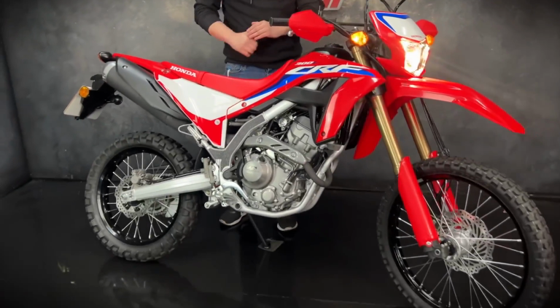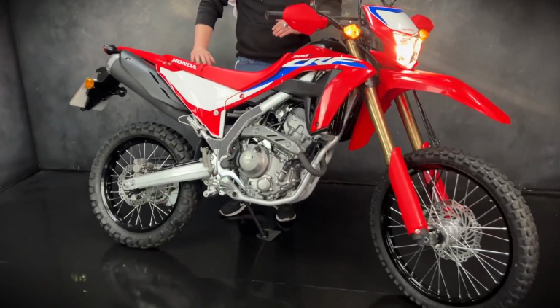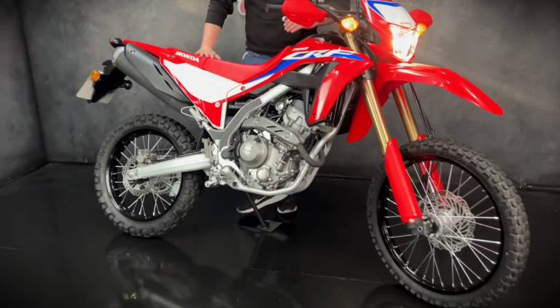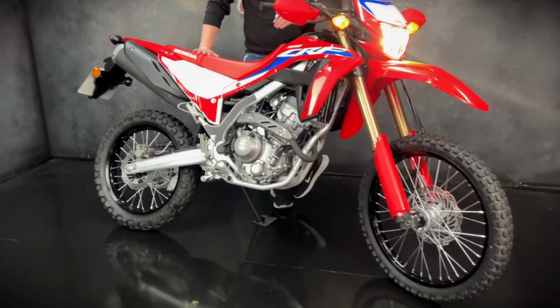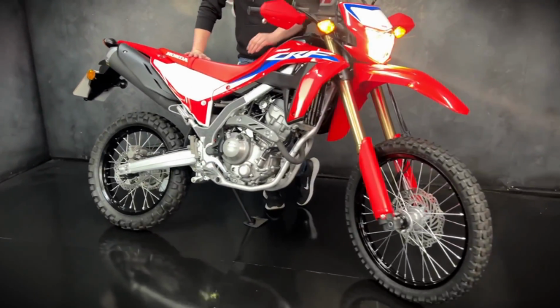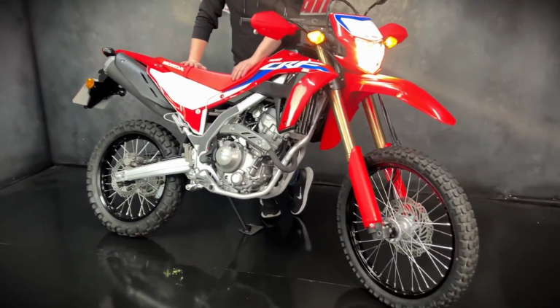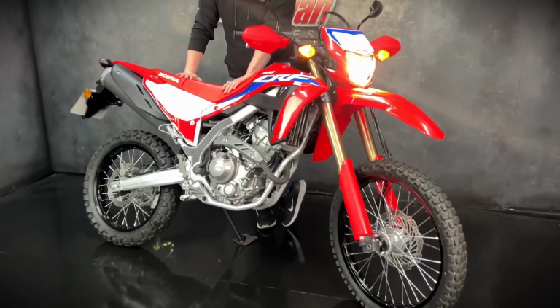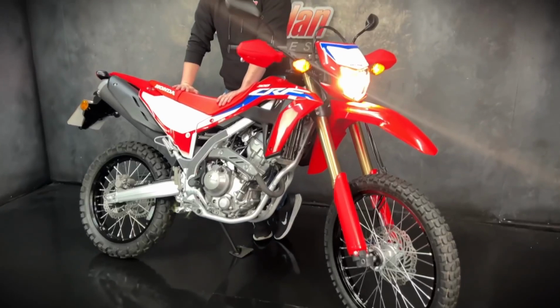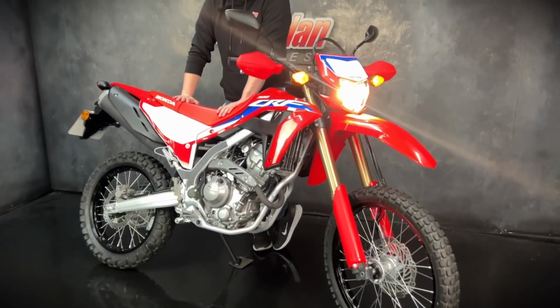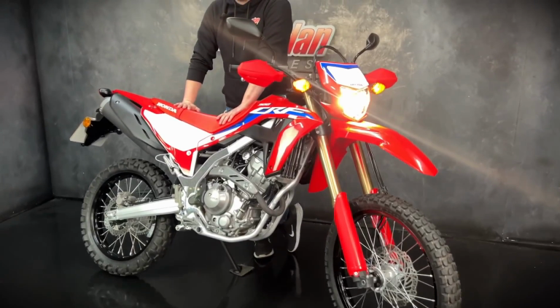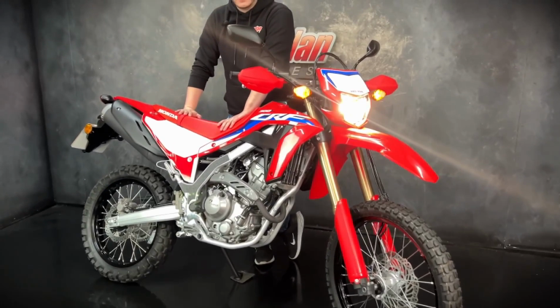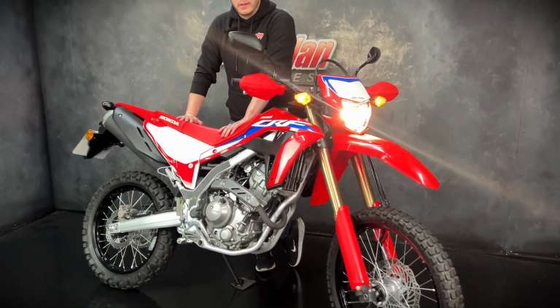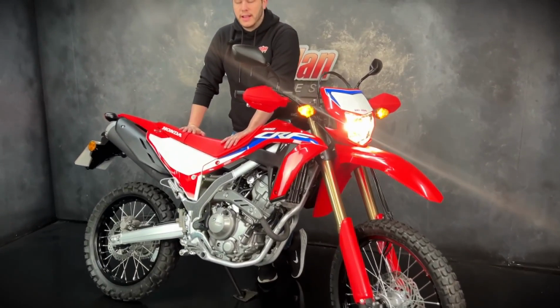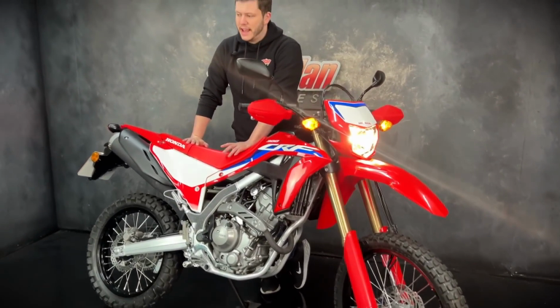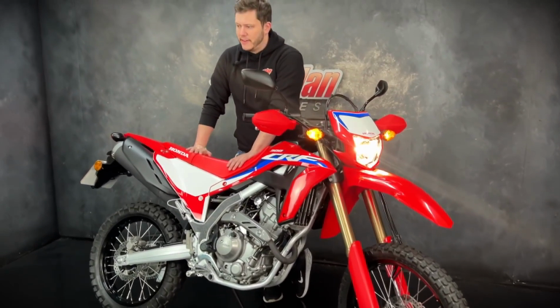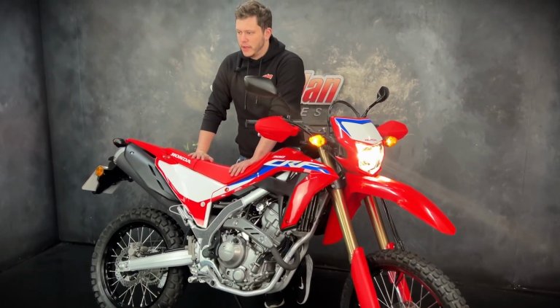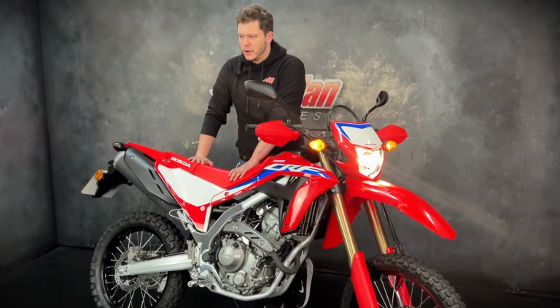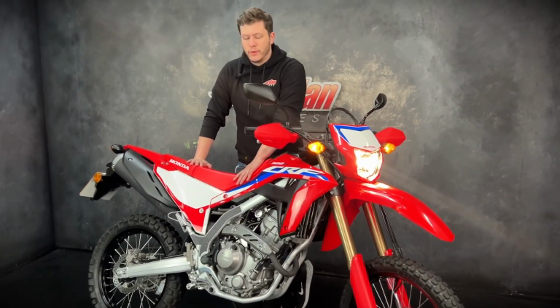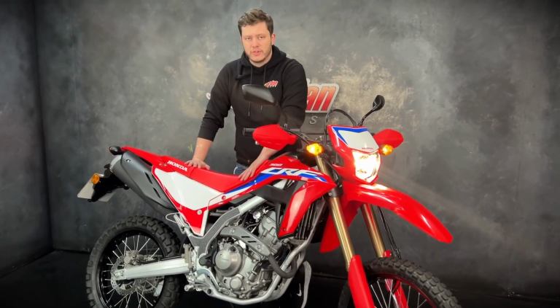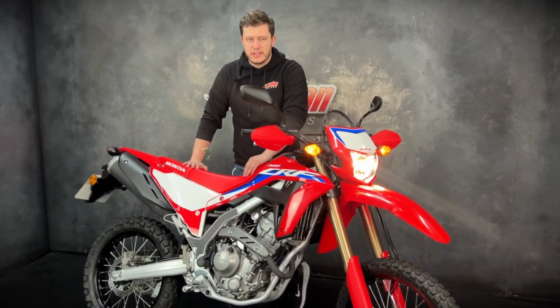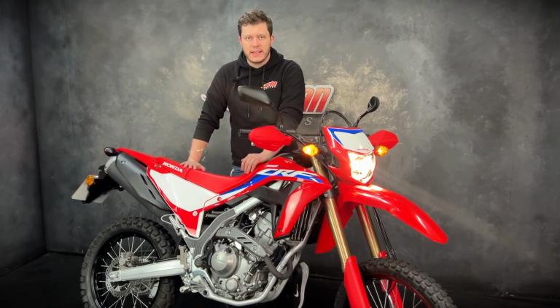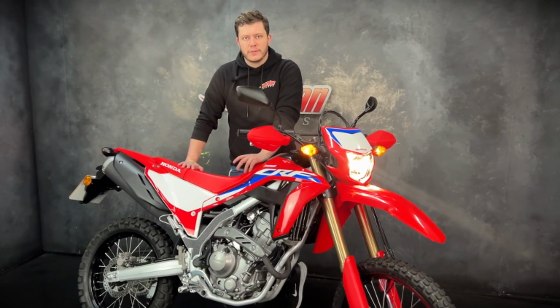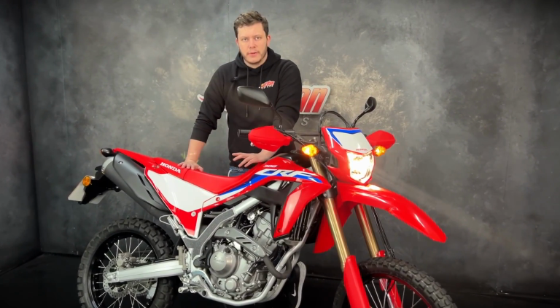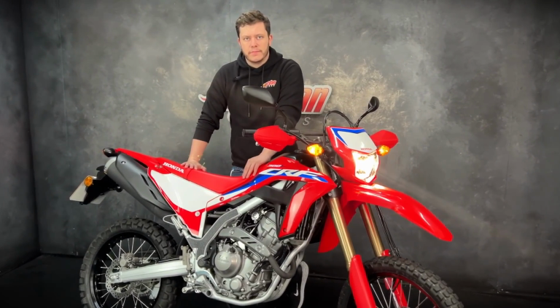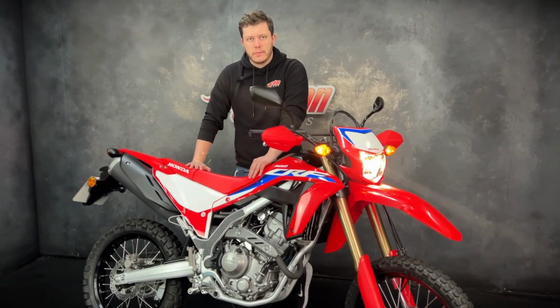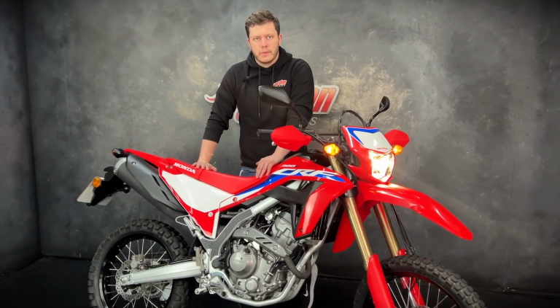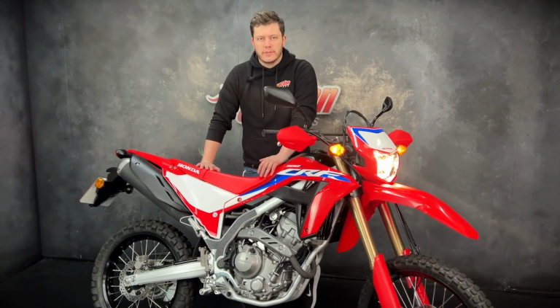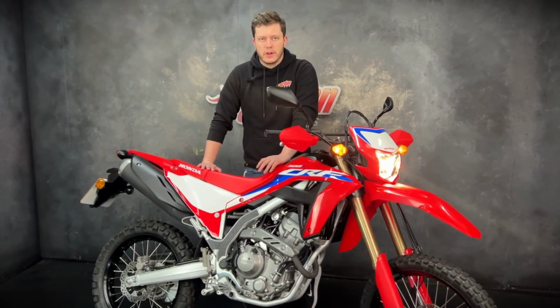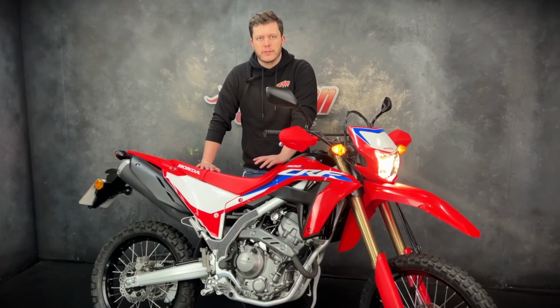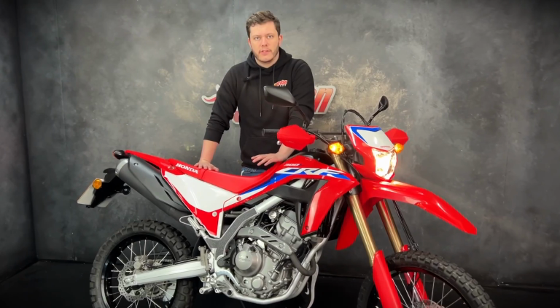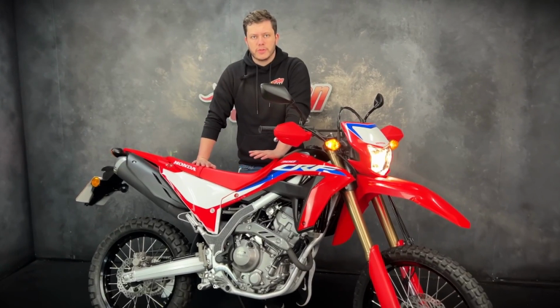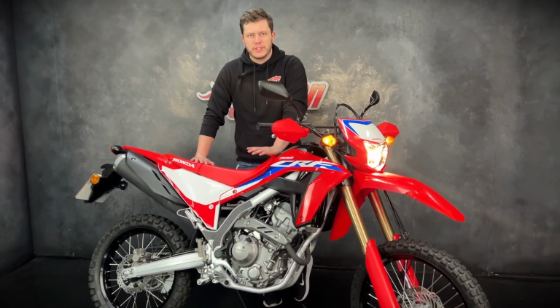But all around a very very beautiful bike. Can't see it hanging around long at all. If you are interested, get yourself down or give us a call. Thank you very much for watching.